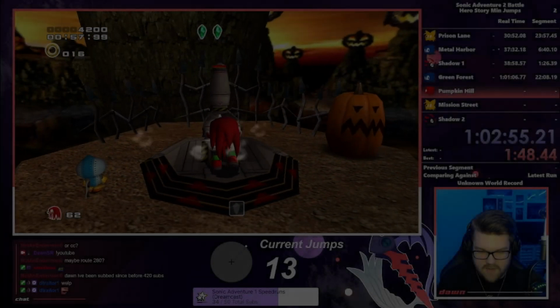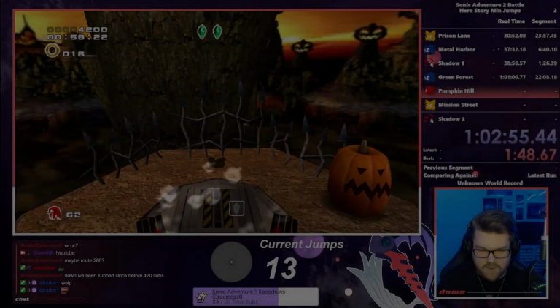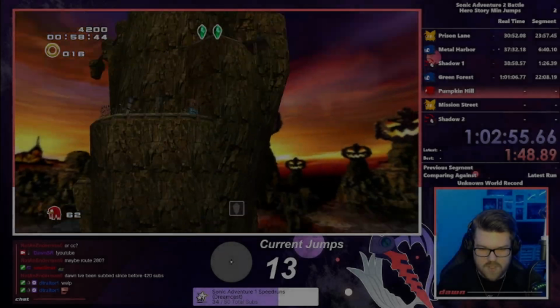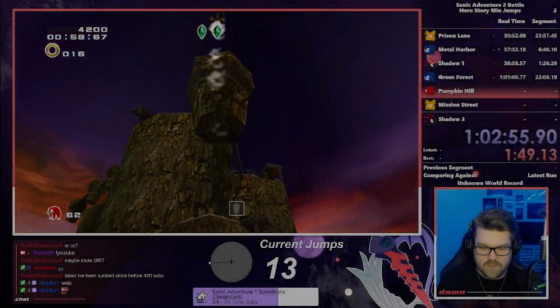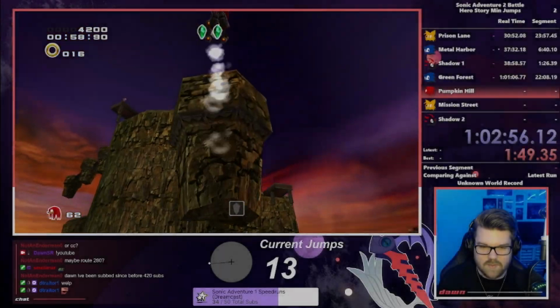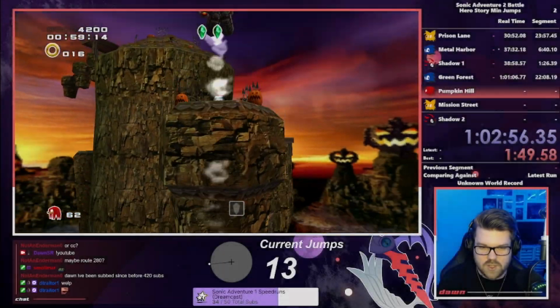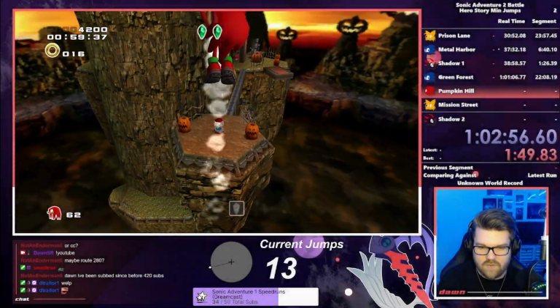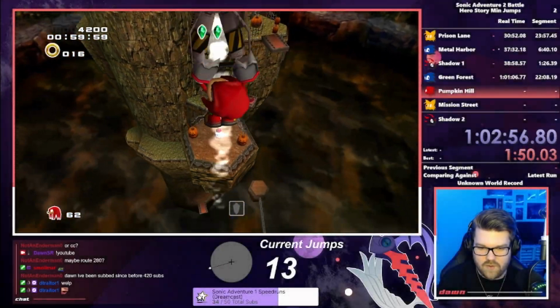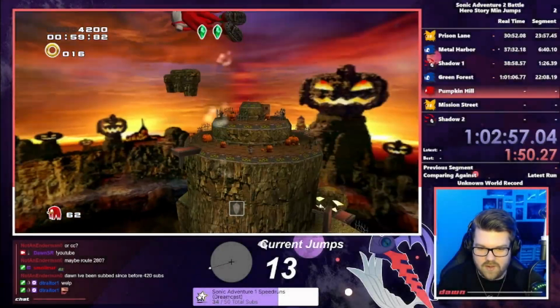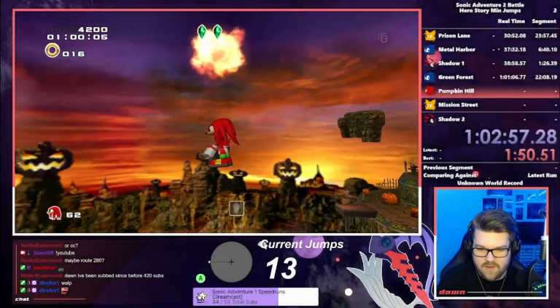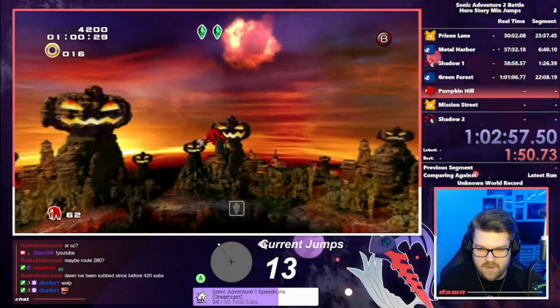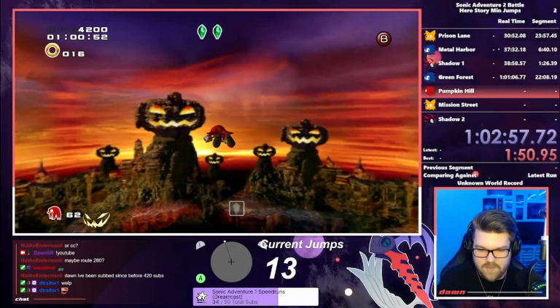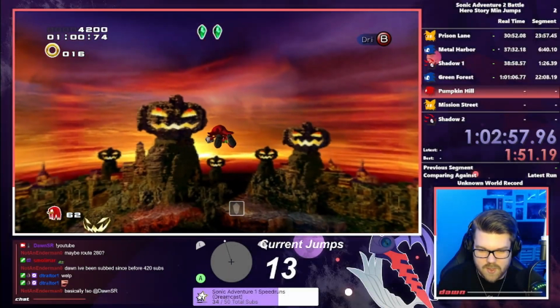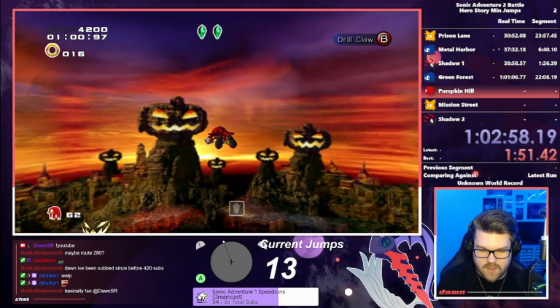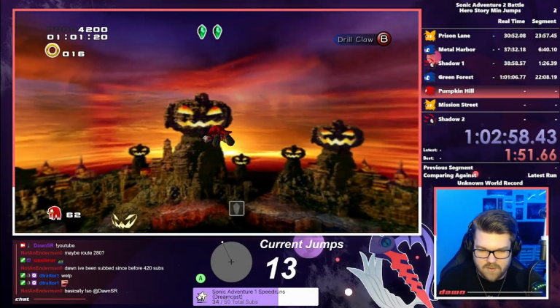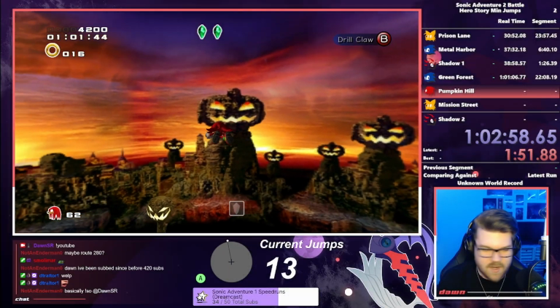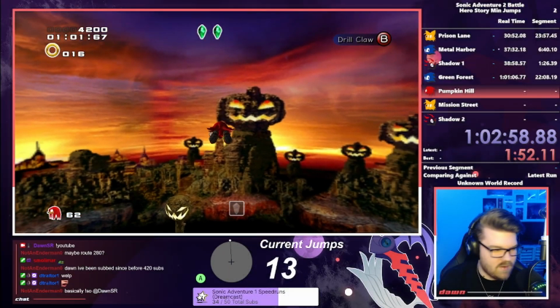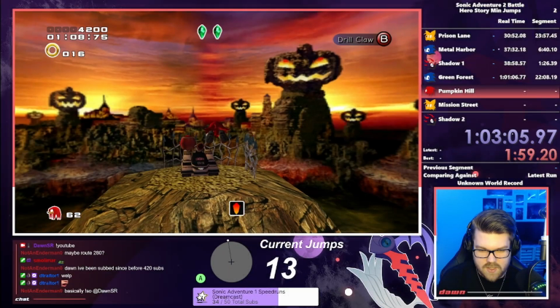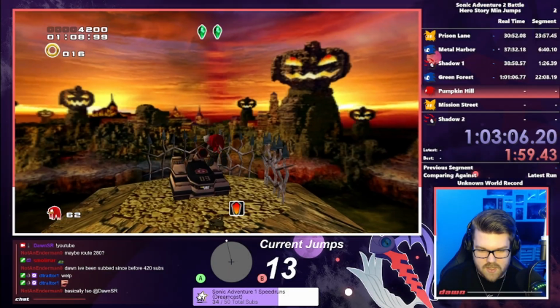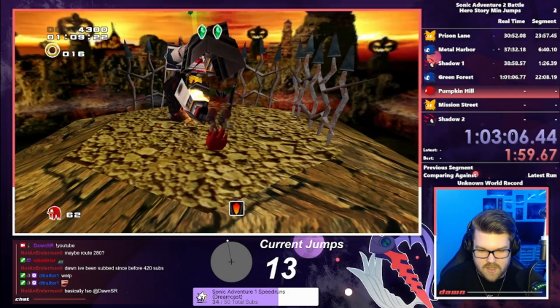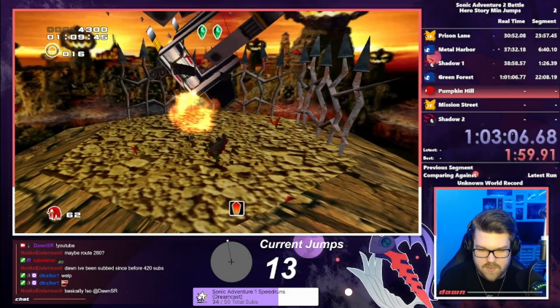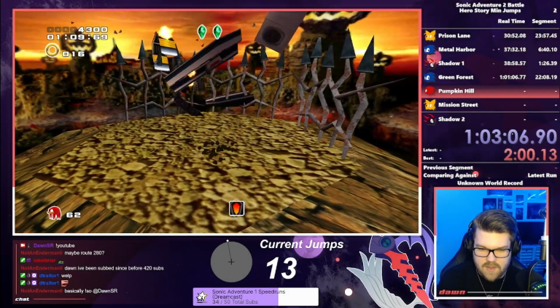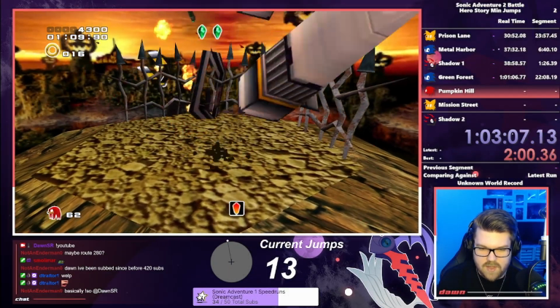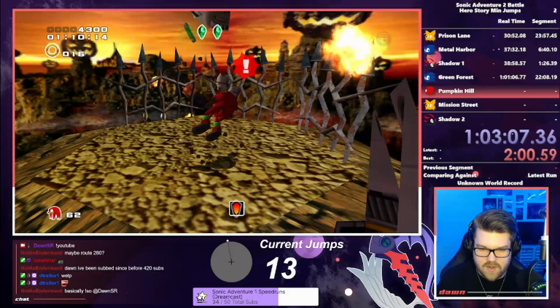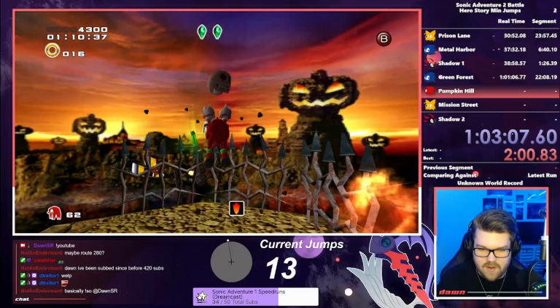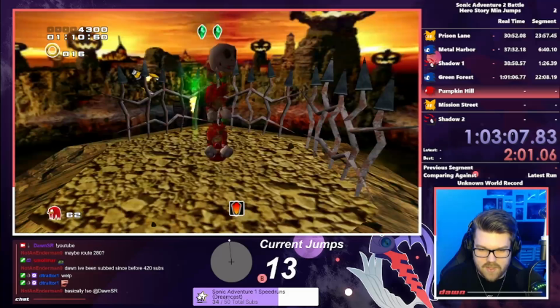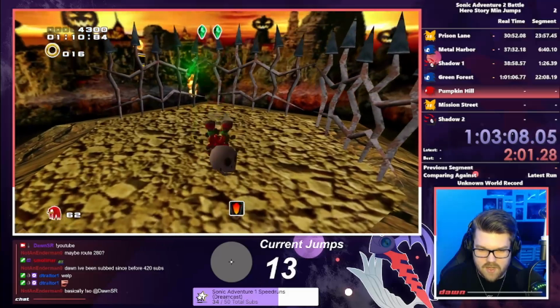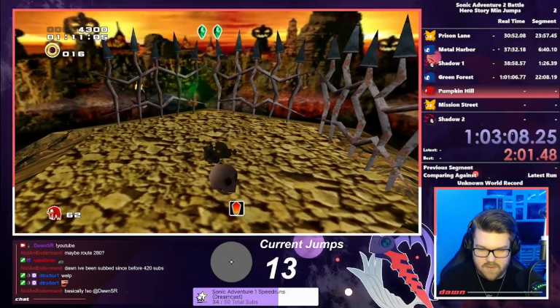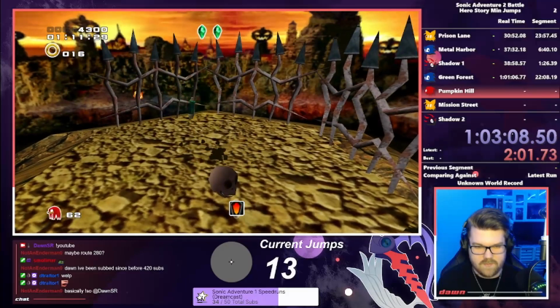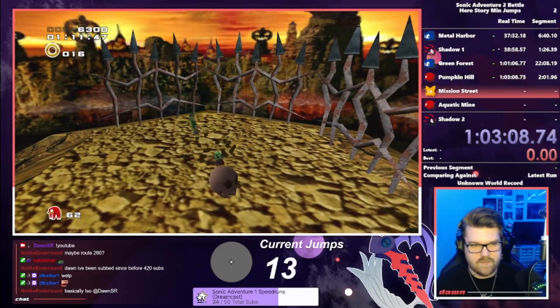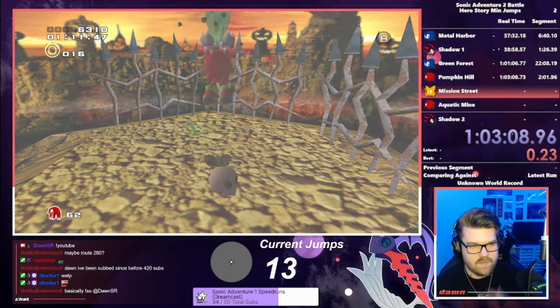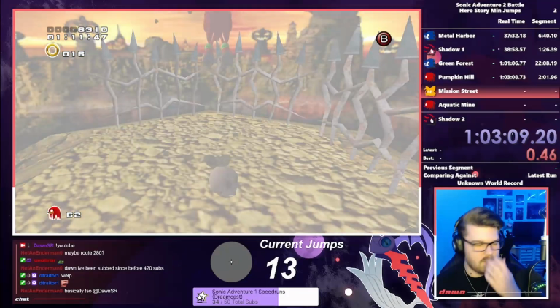Pumpkin Hill's rockets and general open atmosphere made for a quick finish, and we were able to complete this stage on the first attempt with no jumps.